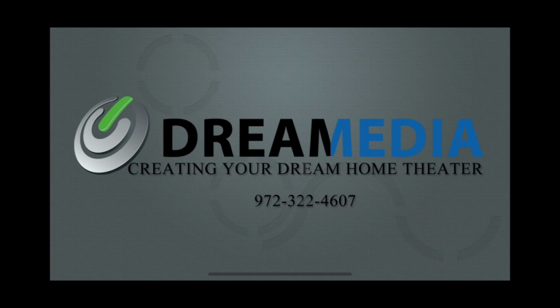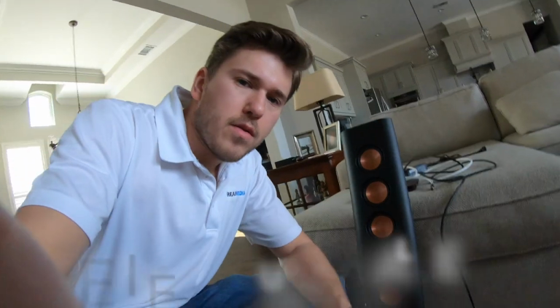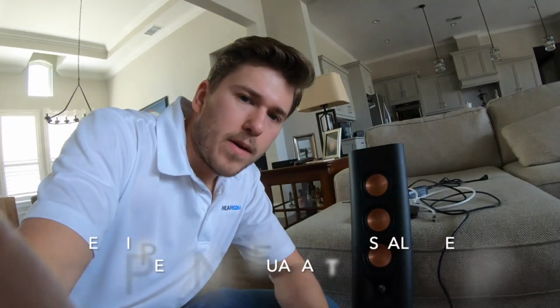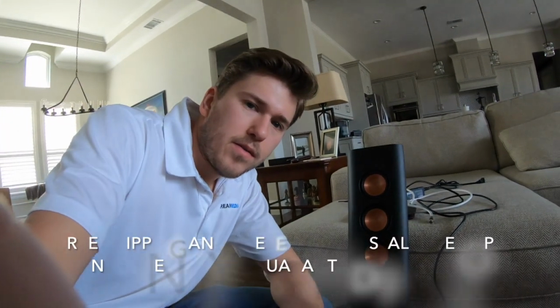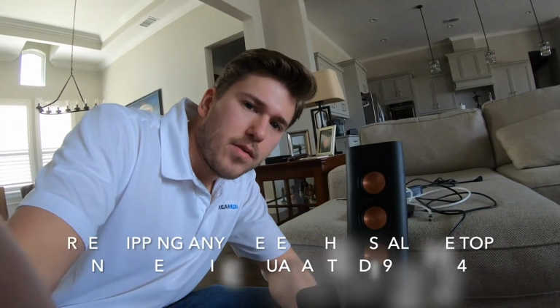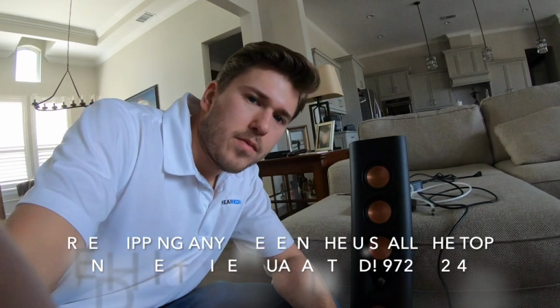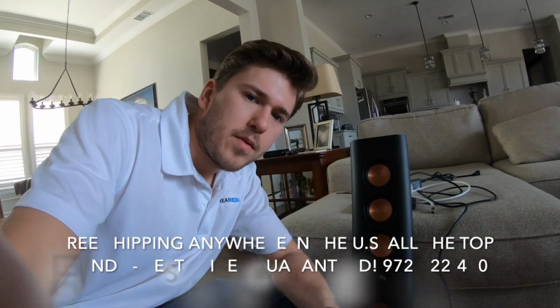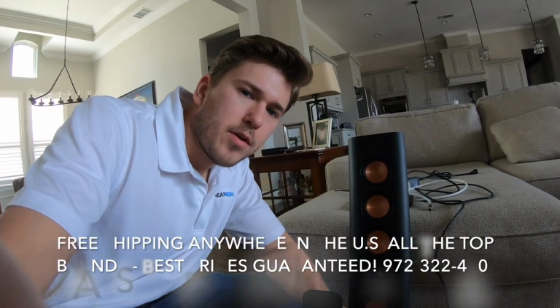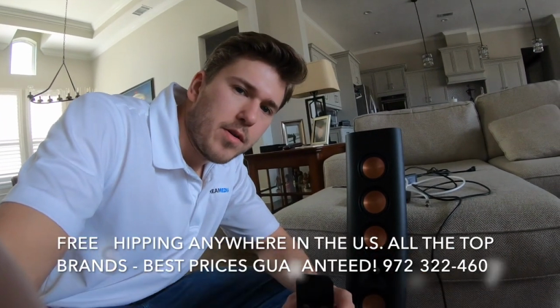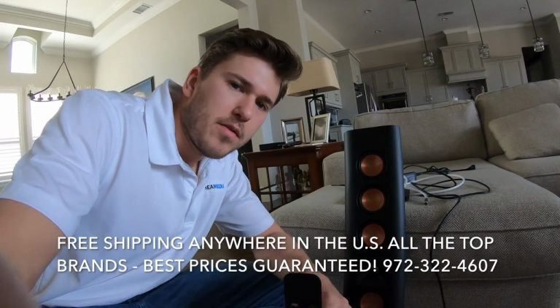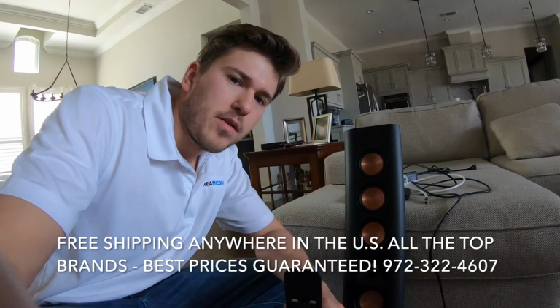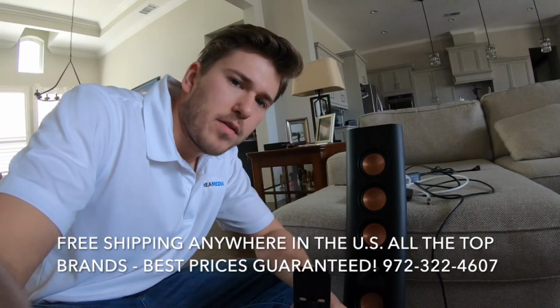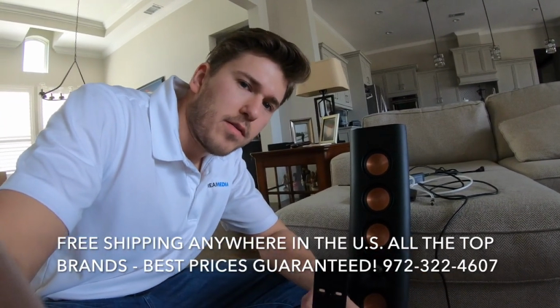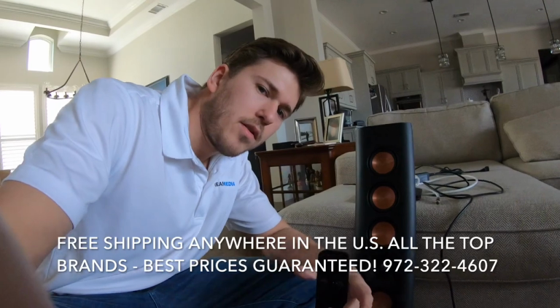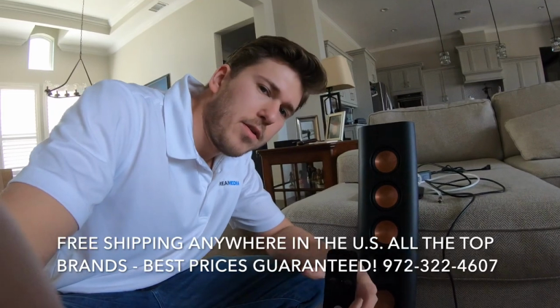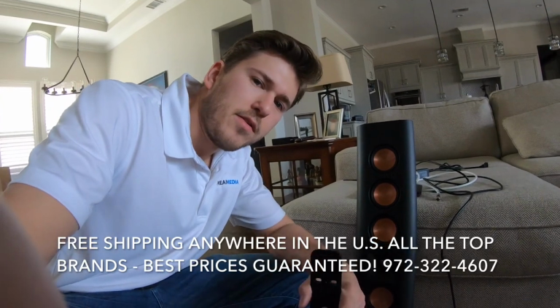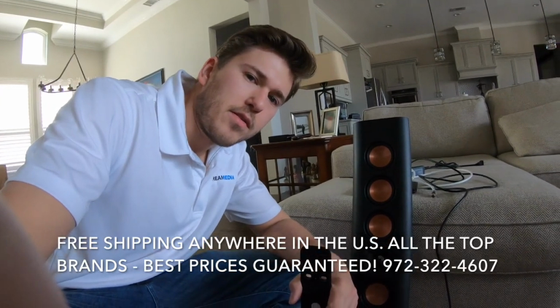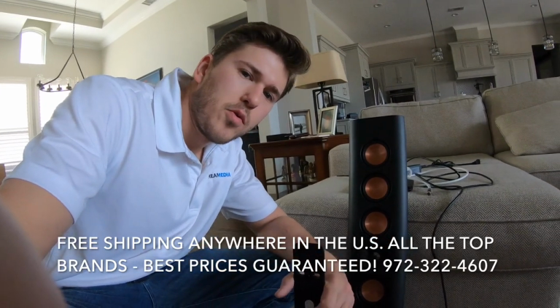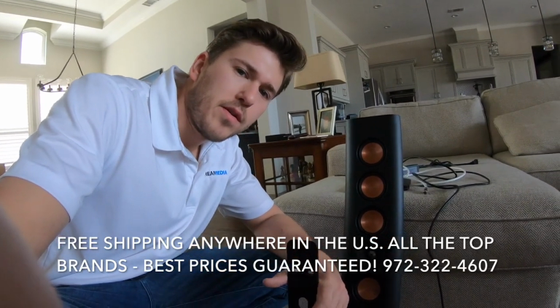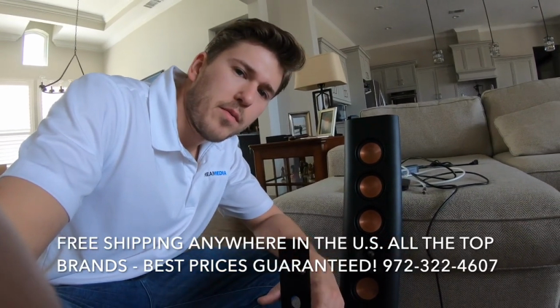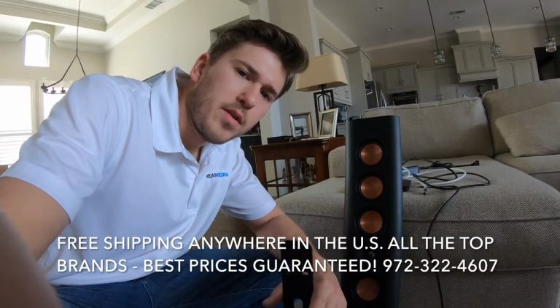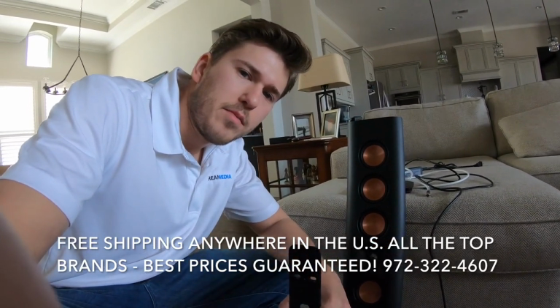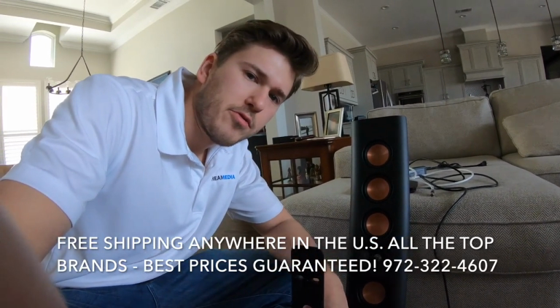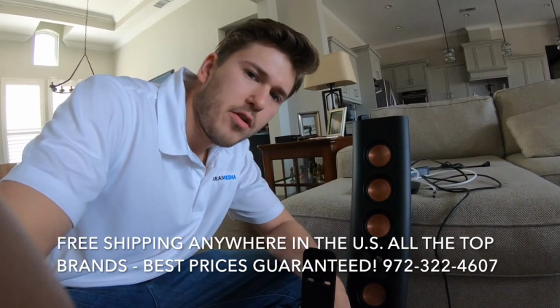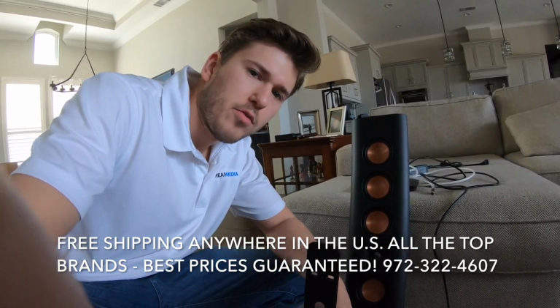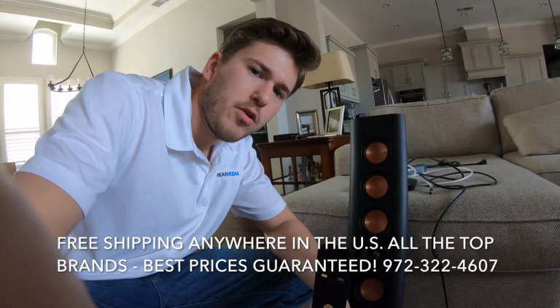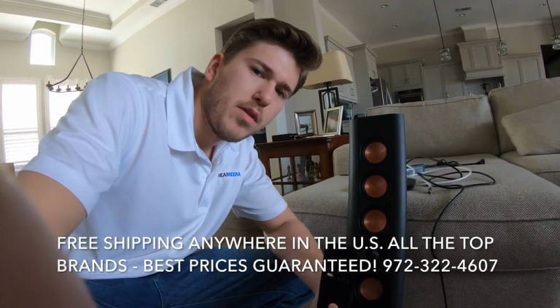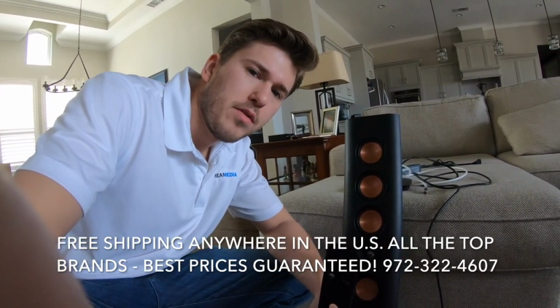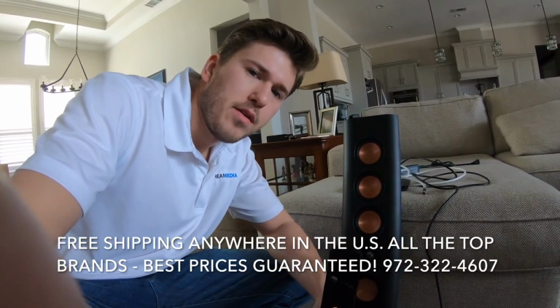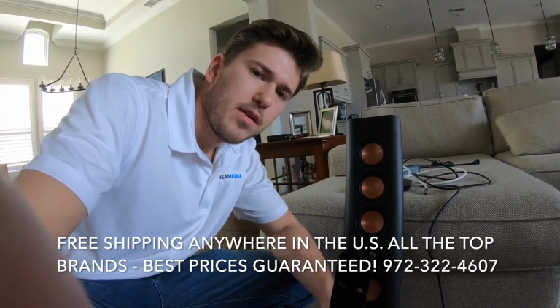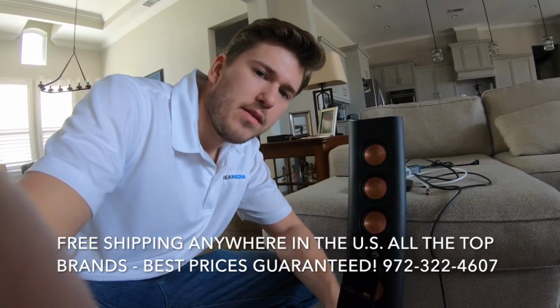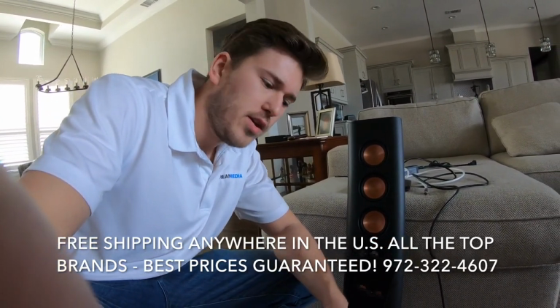We're going to be installing this RP640 from Klipsch on the wall below the TV.